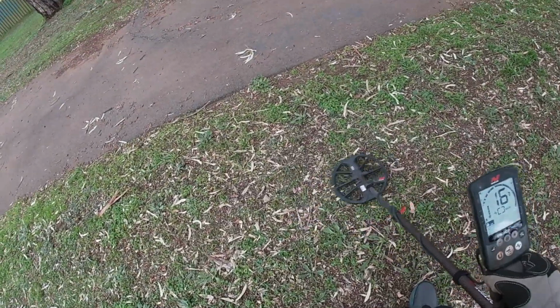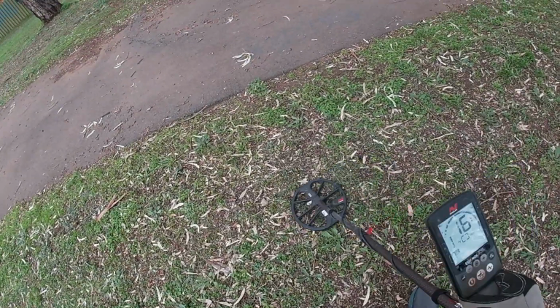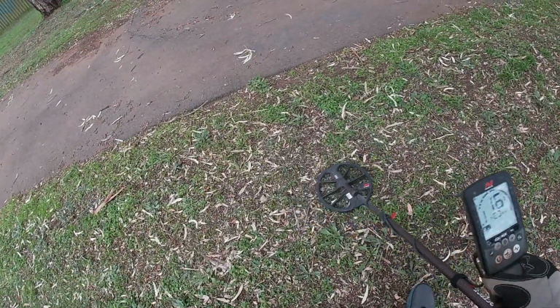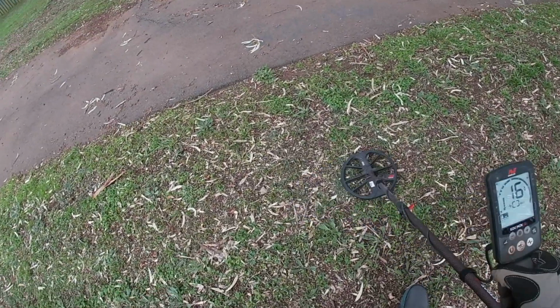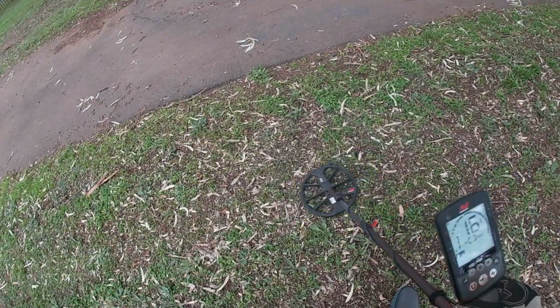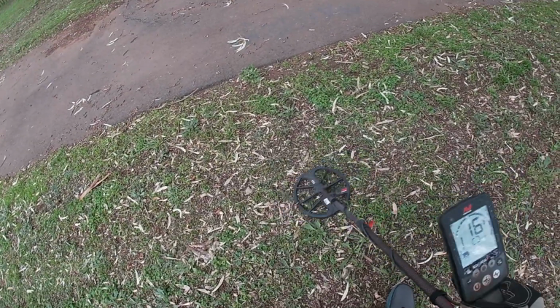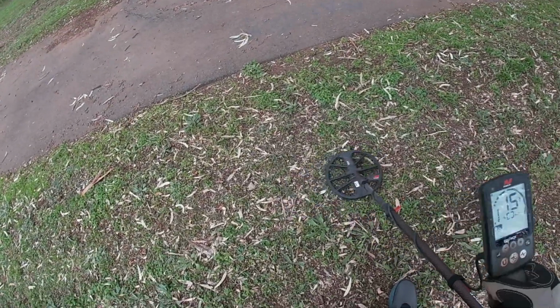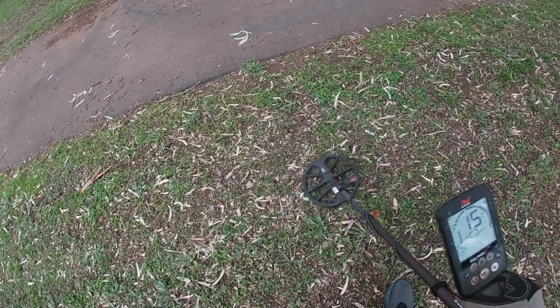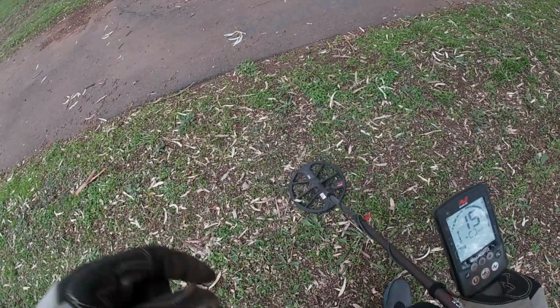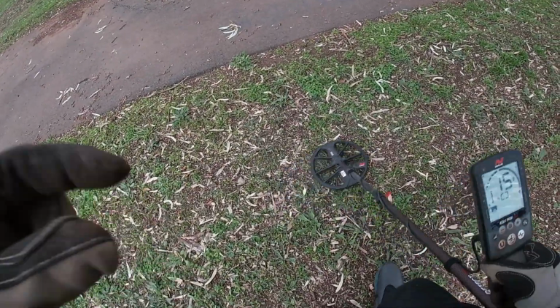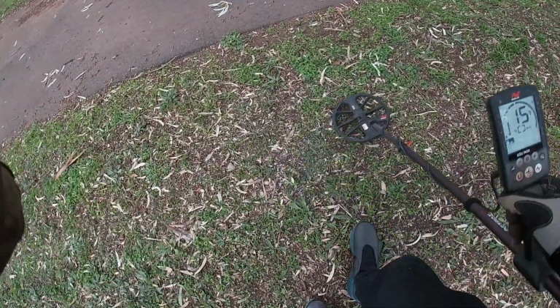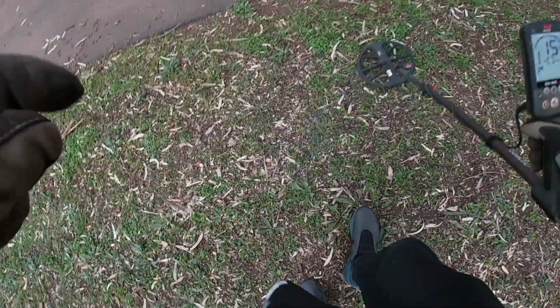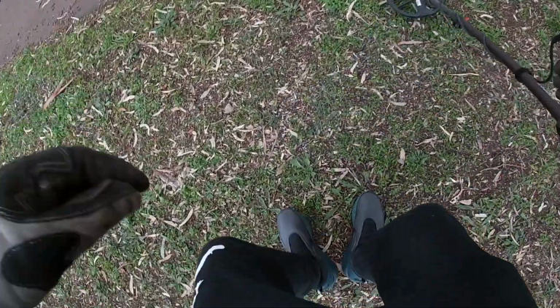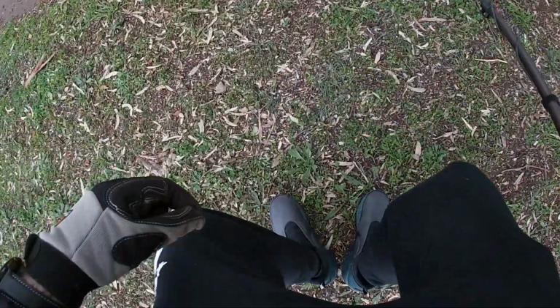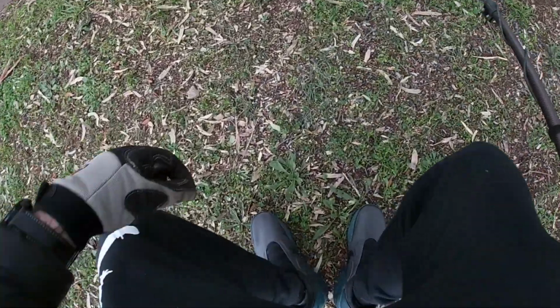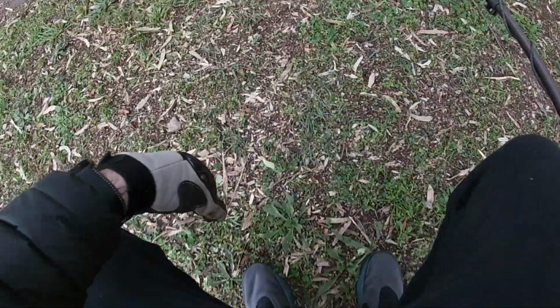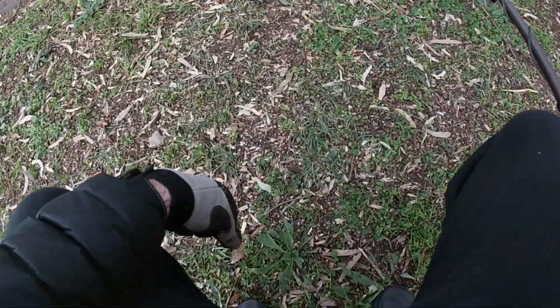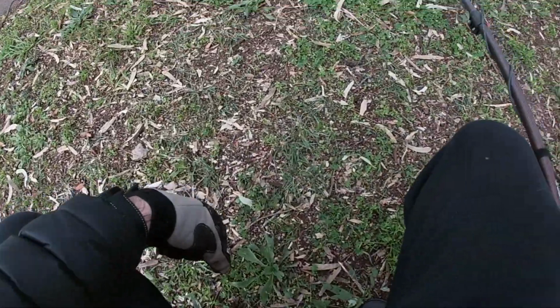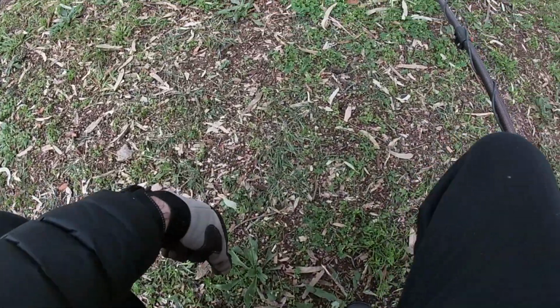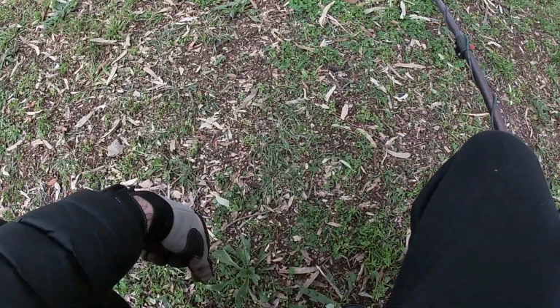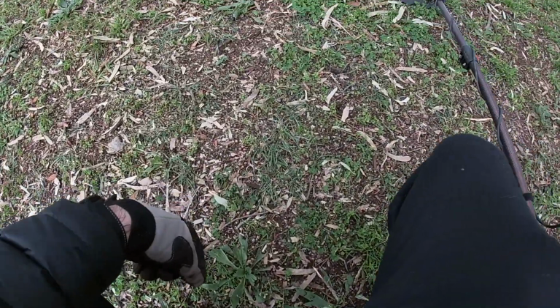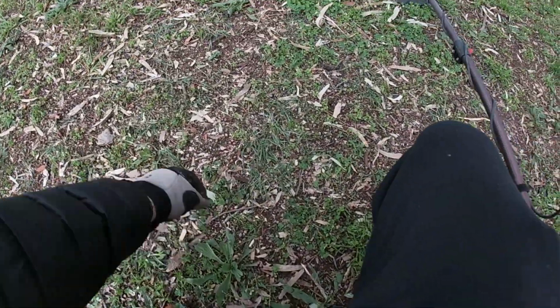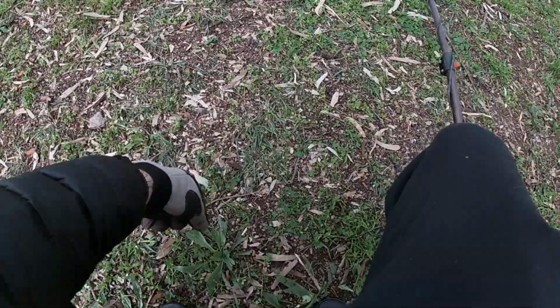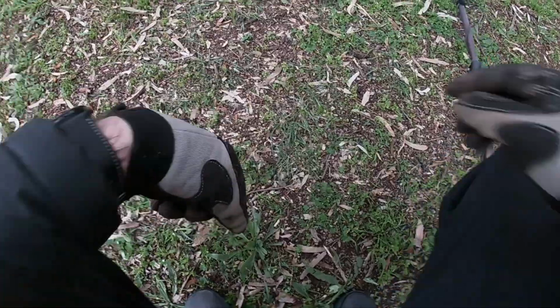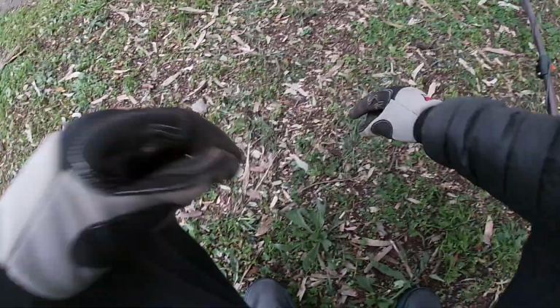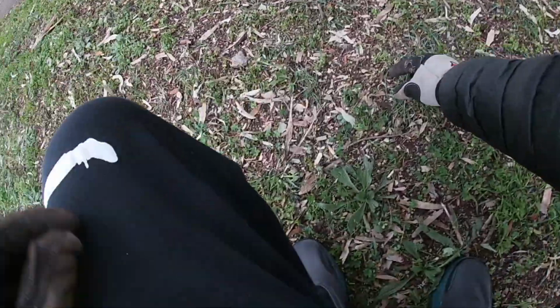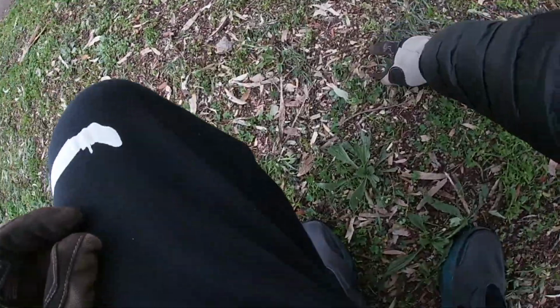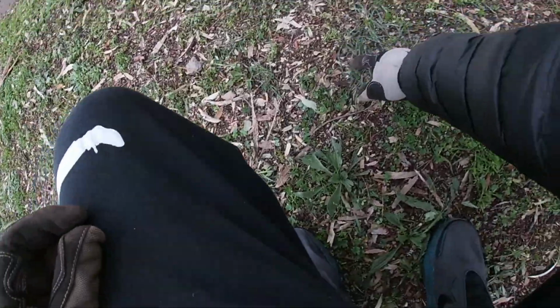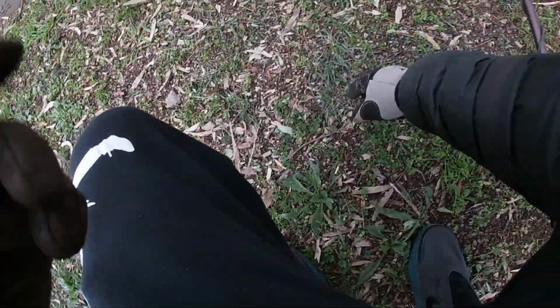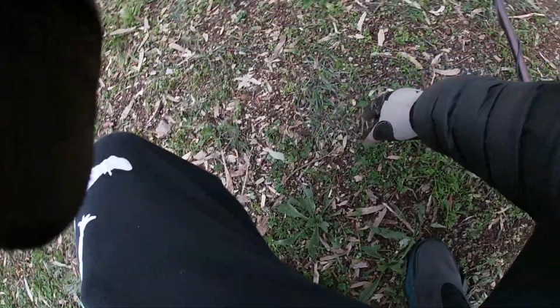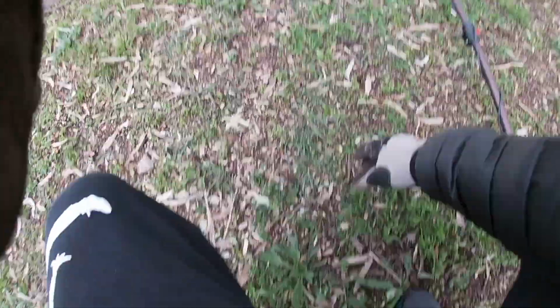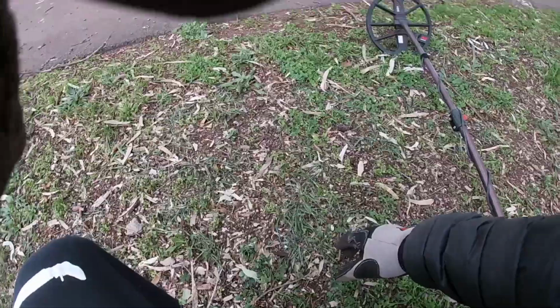16. You can see it sitting there just on the surface.